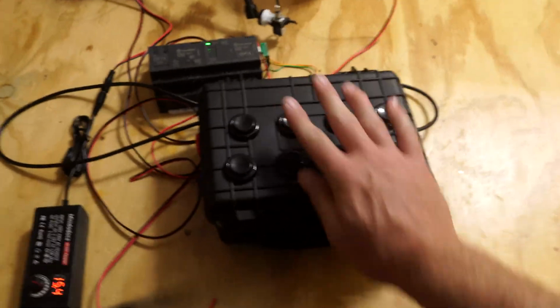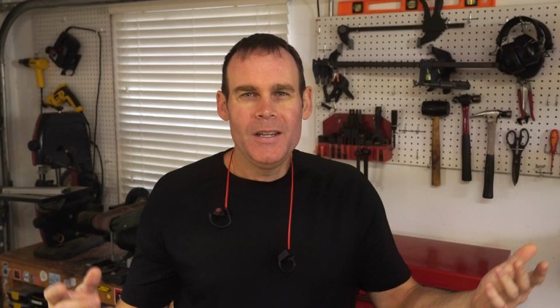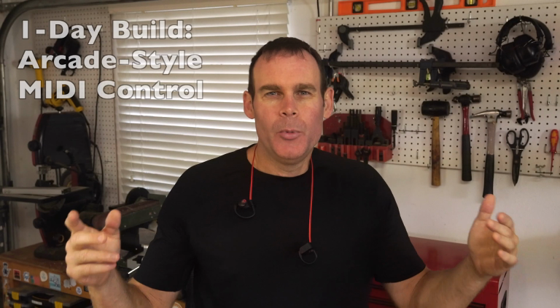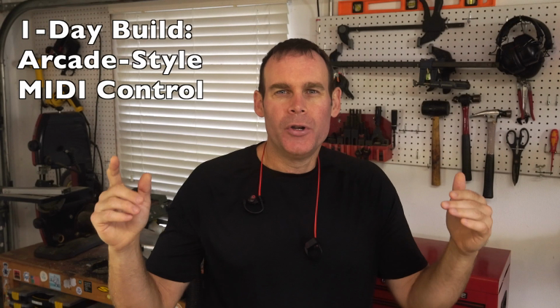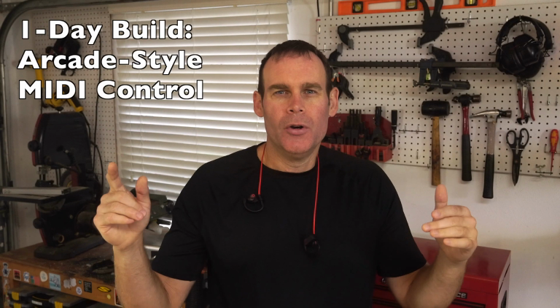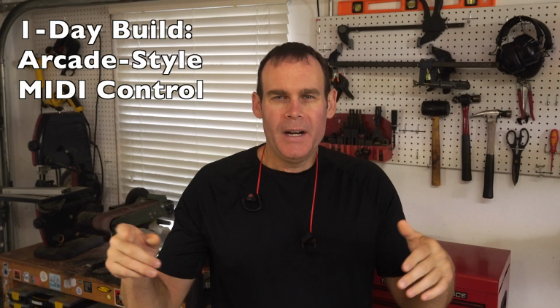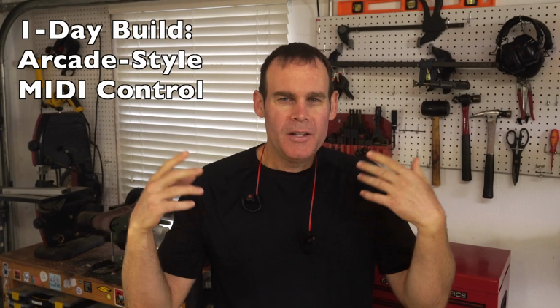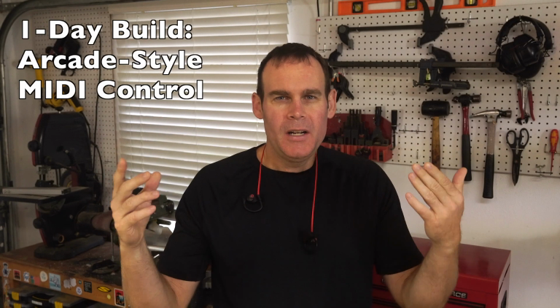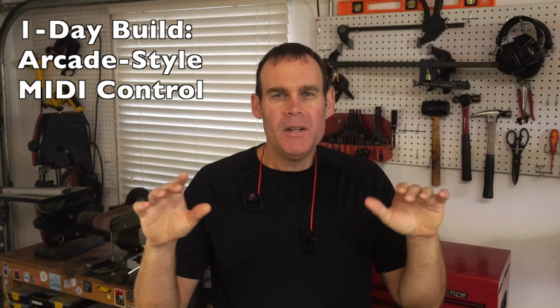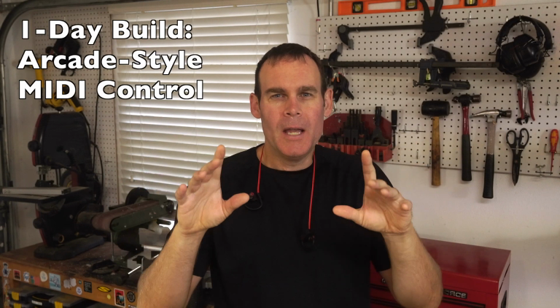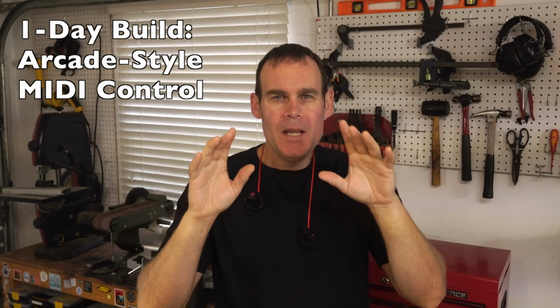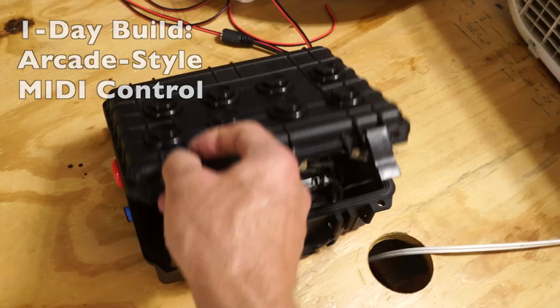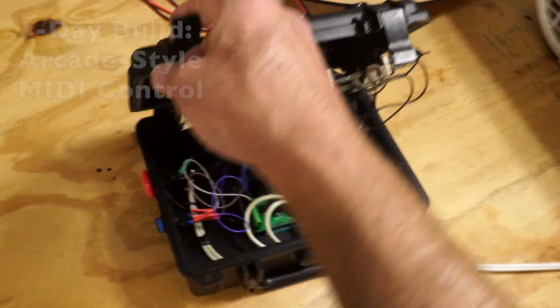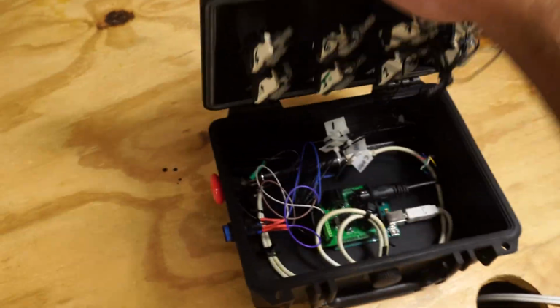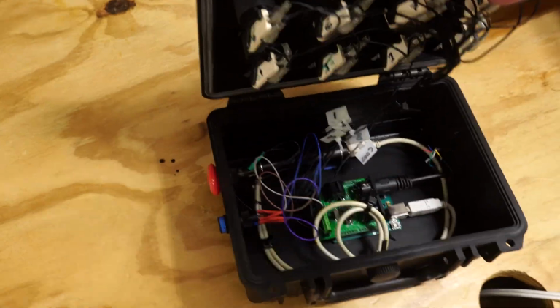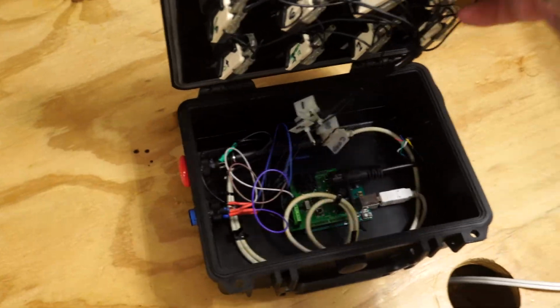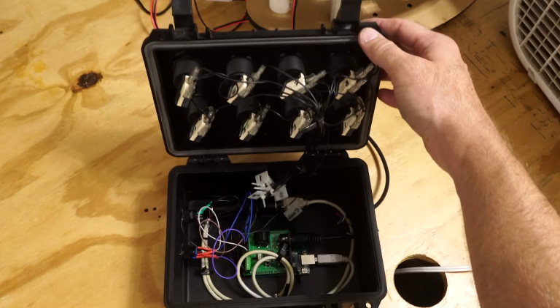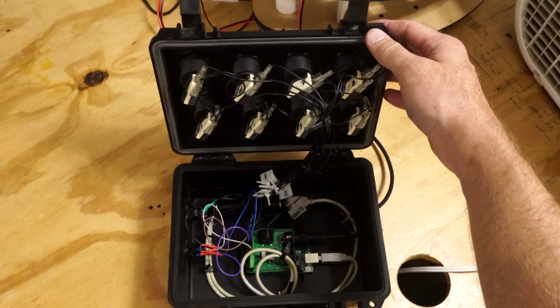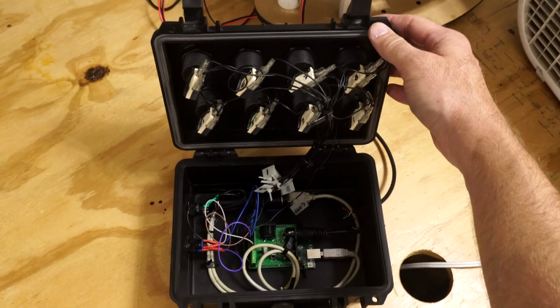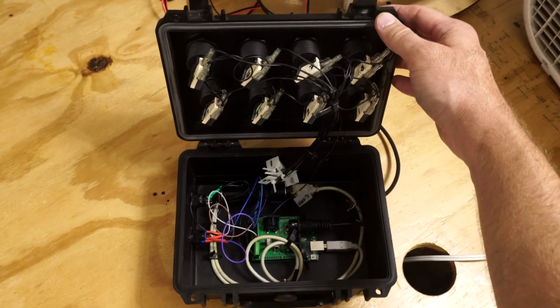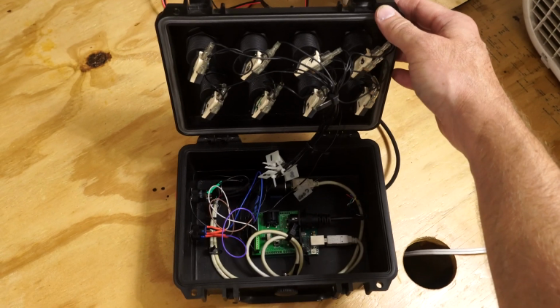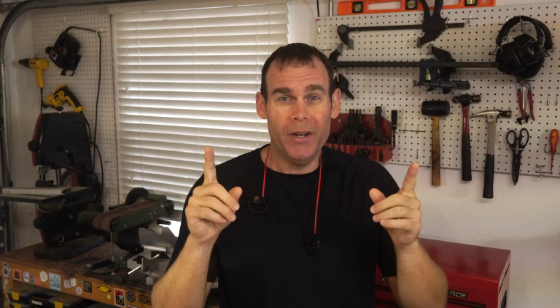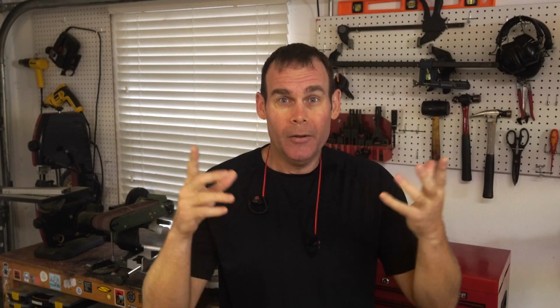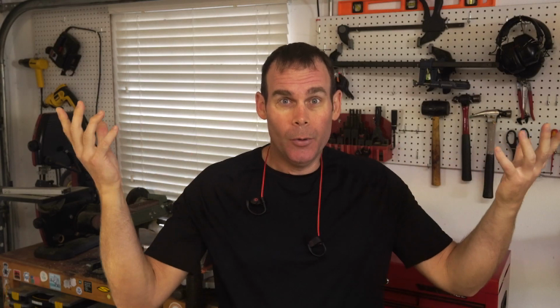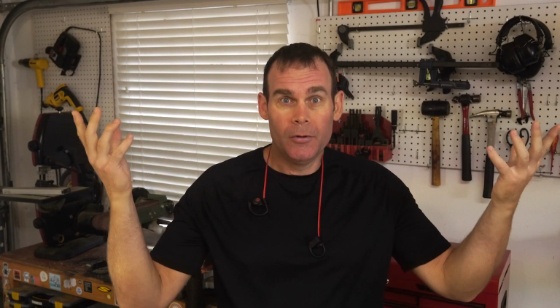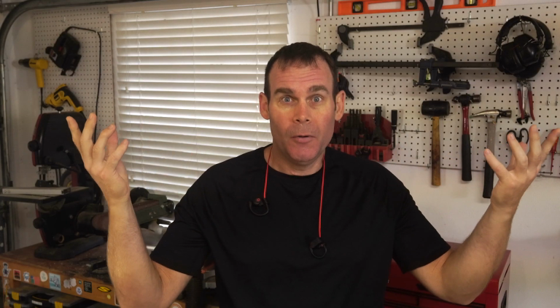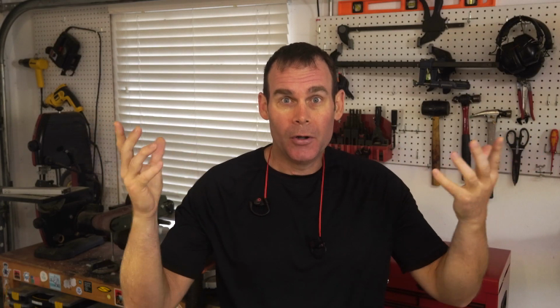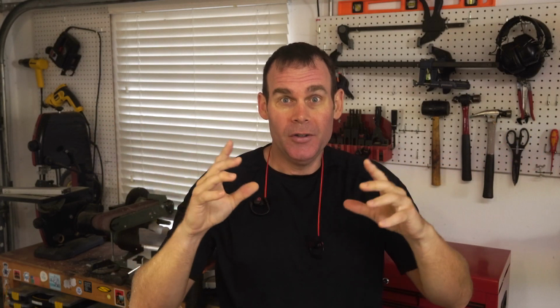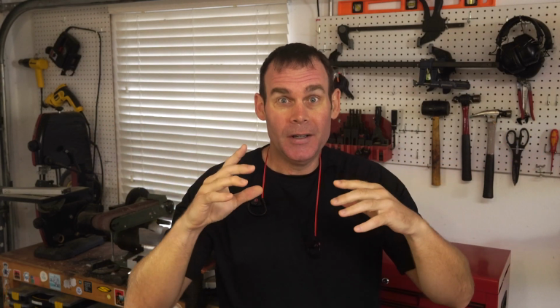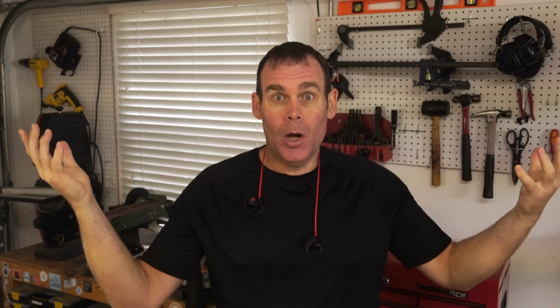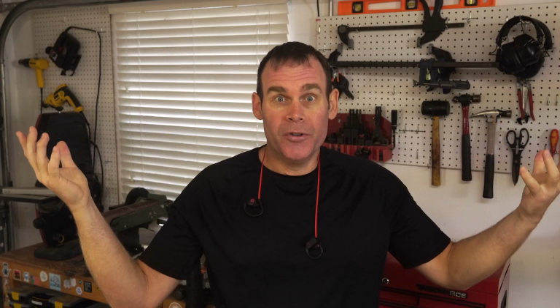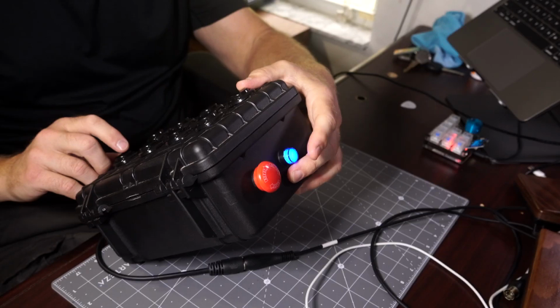Hey, Jeremy Cook here and I decided I need to make a MIDI arcade controller, and I'm going to try to do it in one day. So follow along to see how it works out.